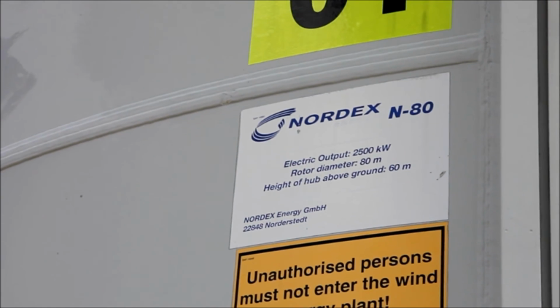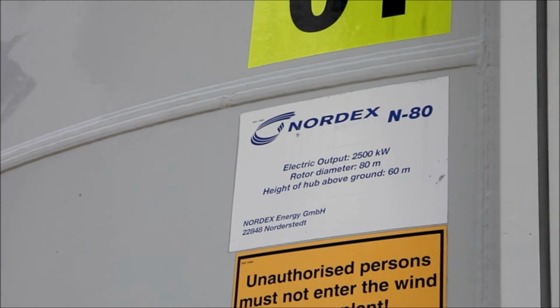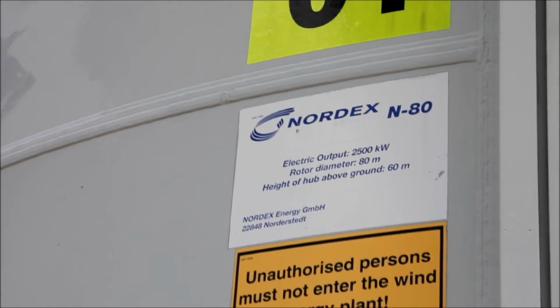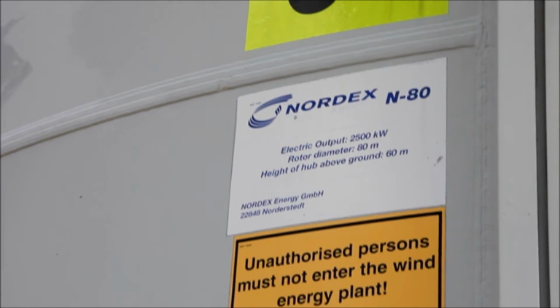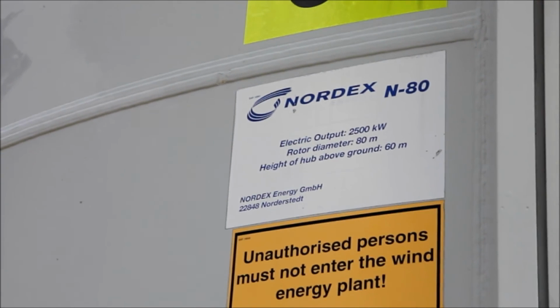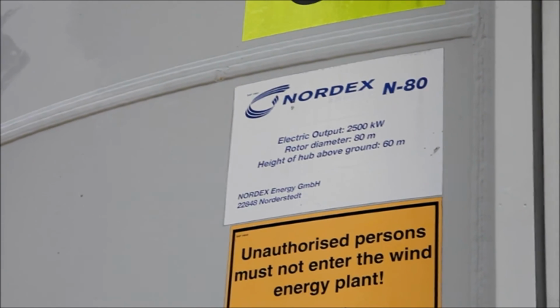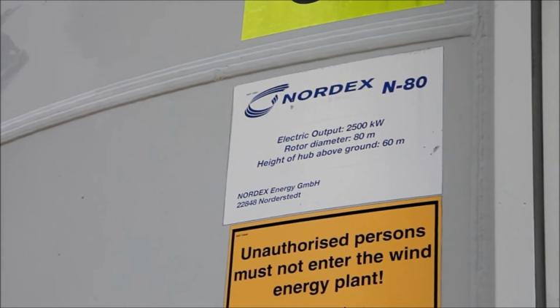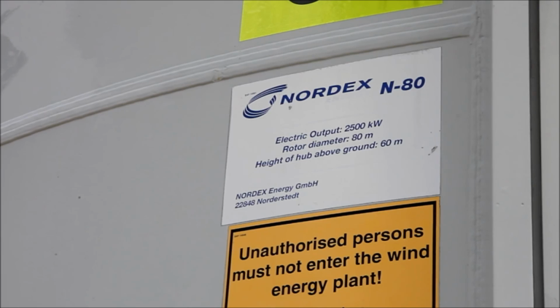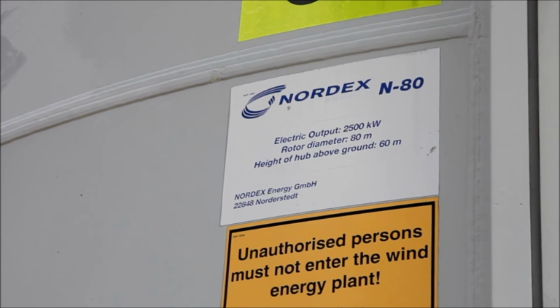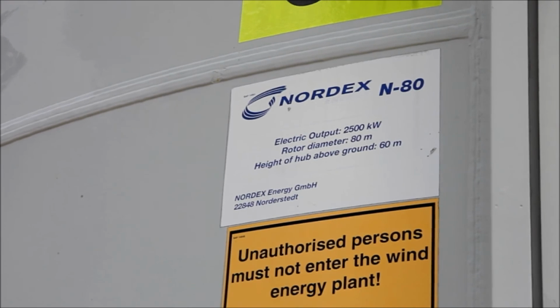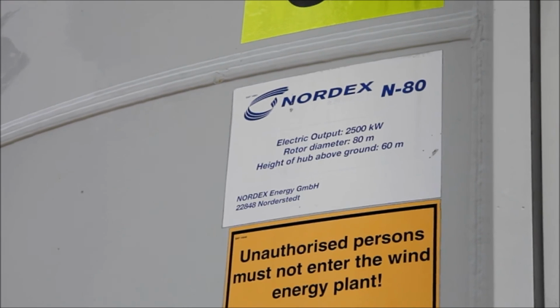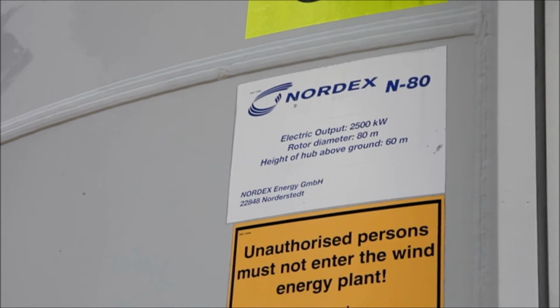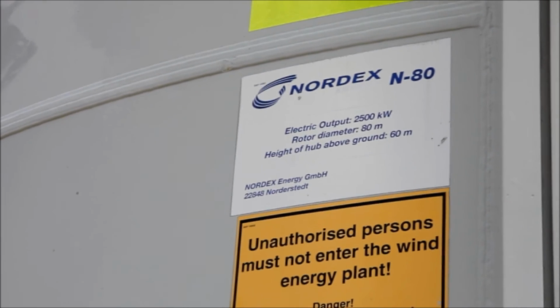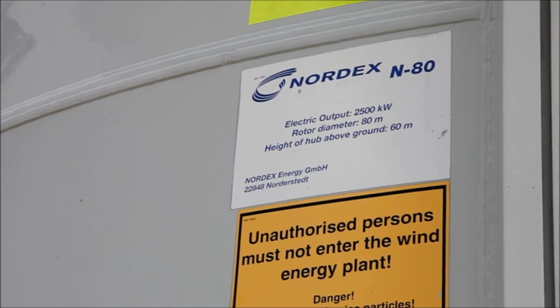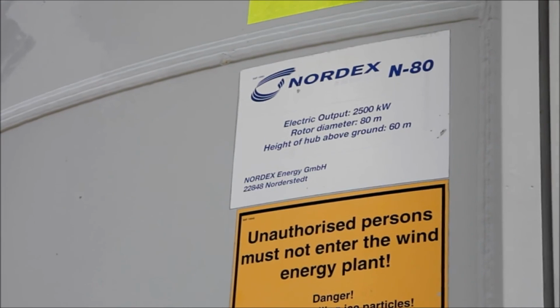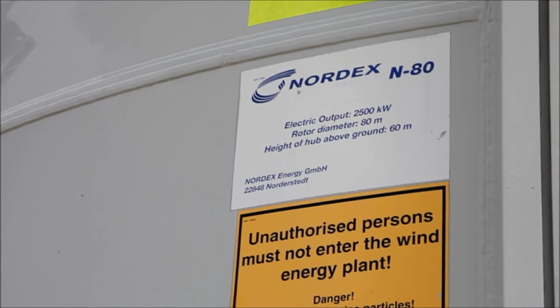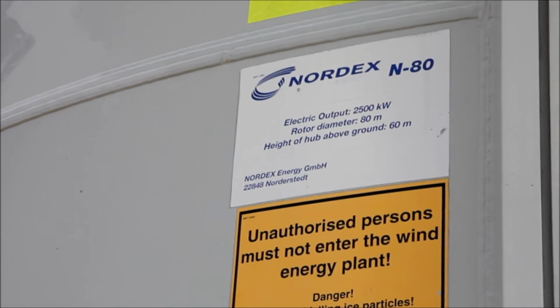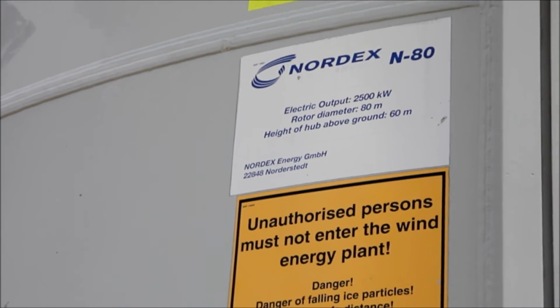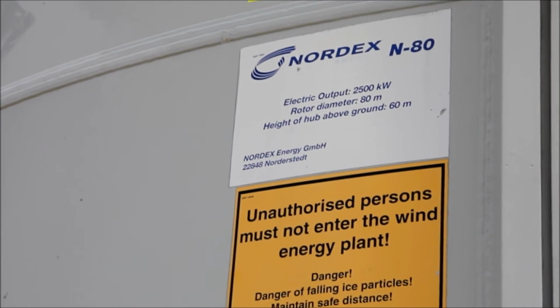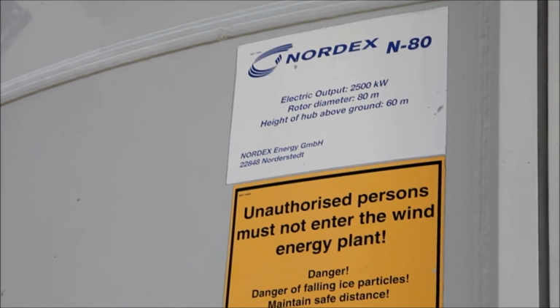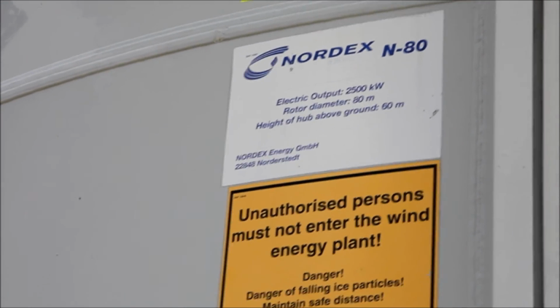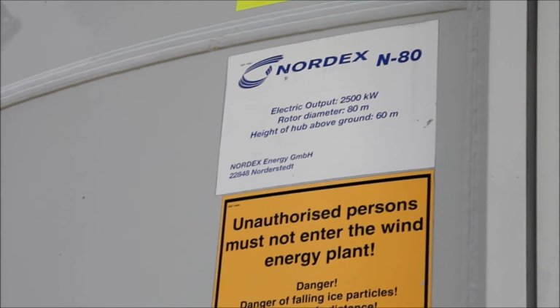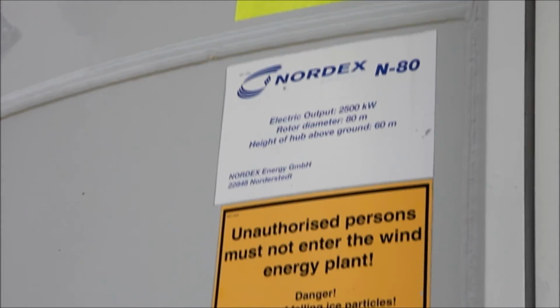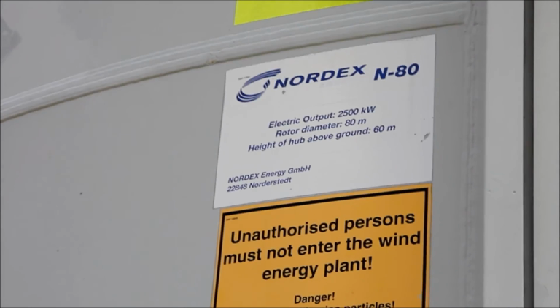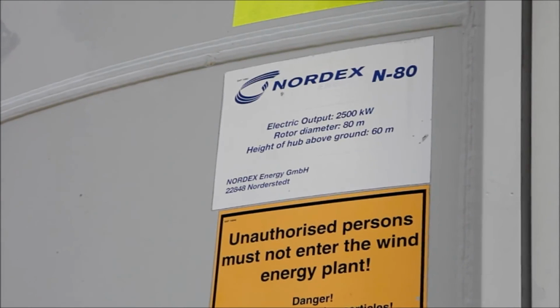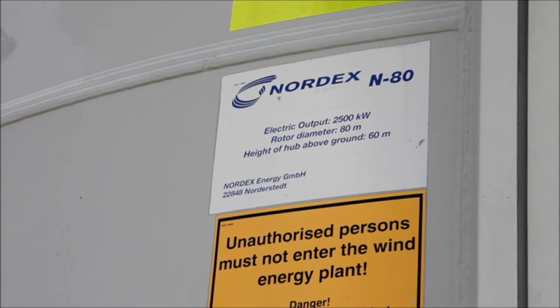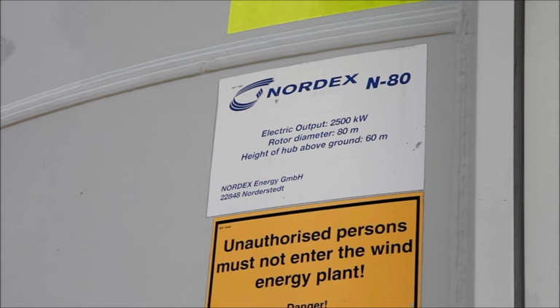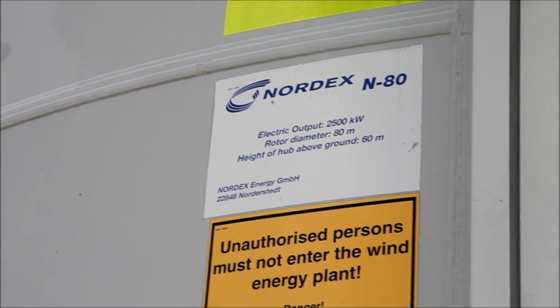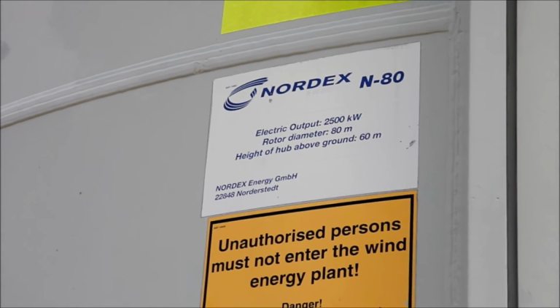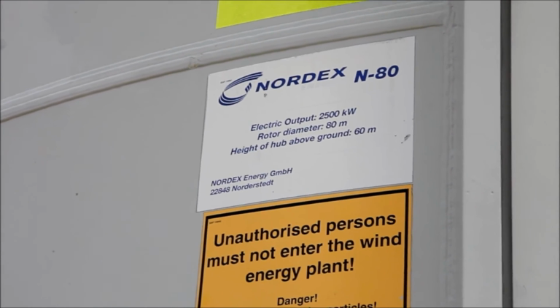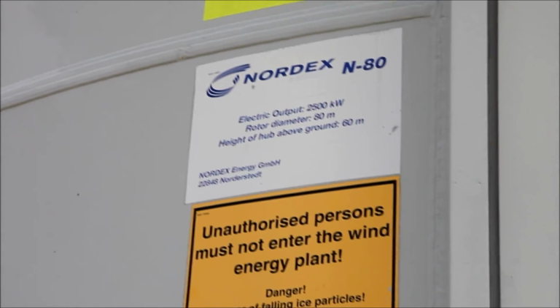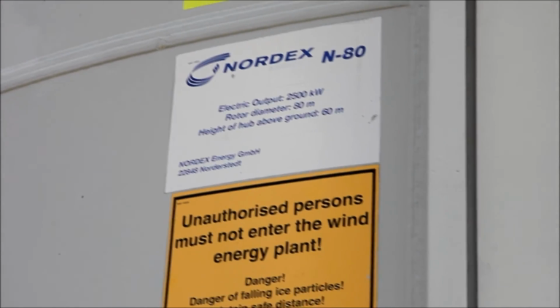2,500 kilowatts, rotor diameter 80 metres, height of hub above ground 60 metres.